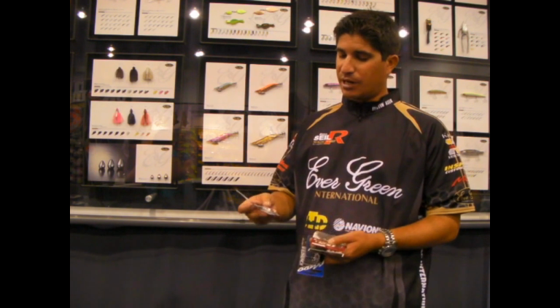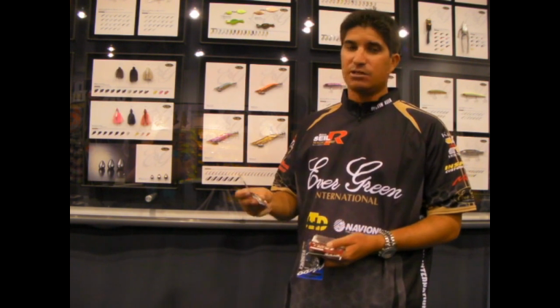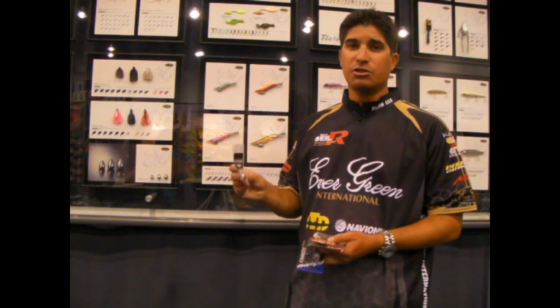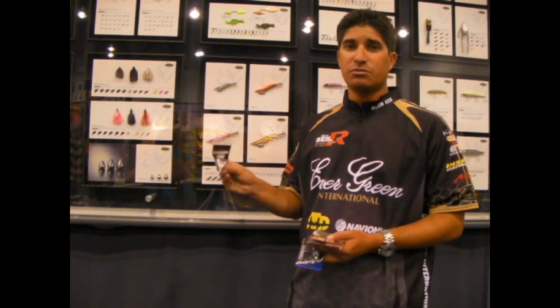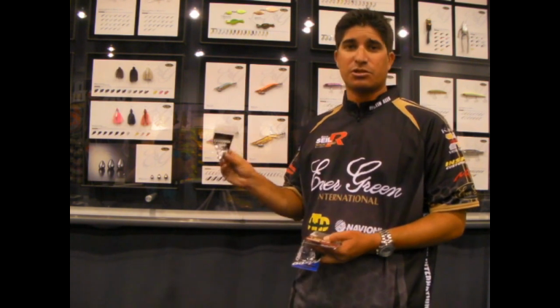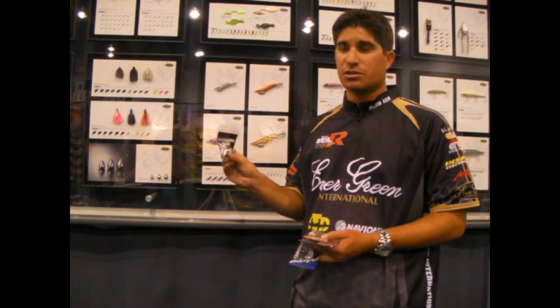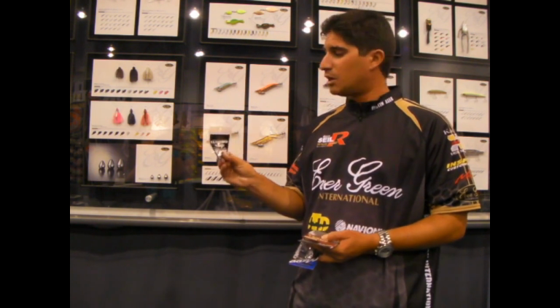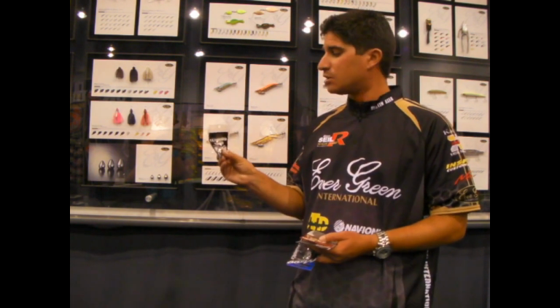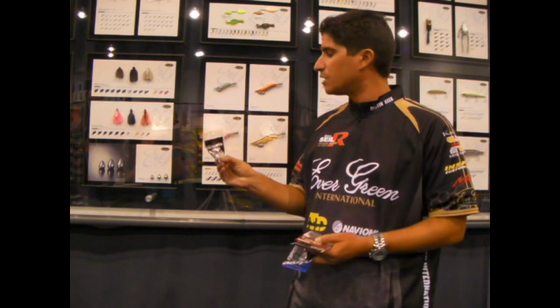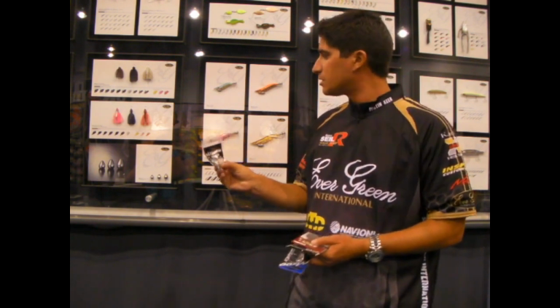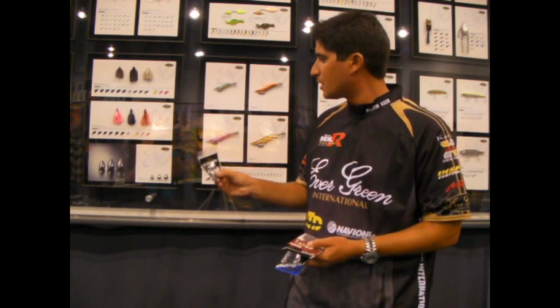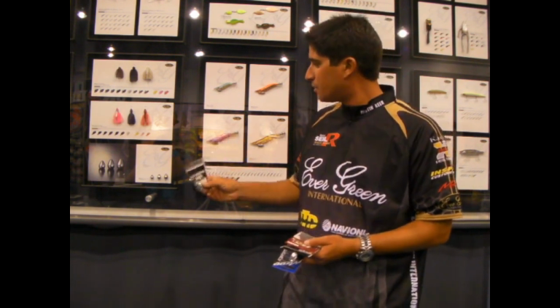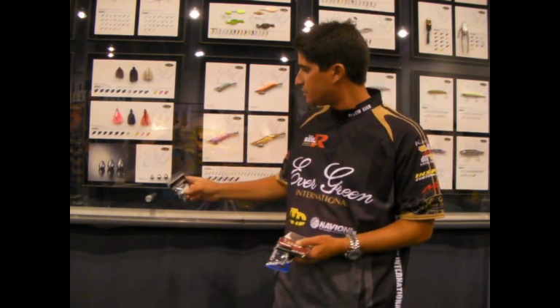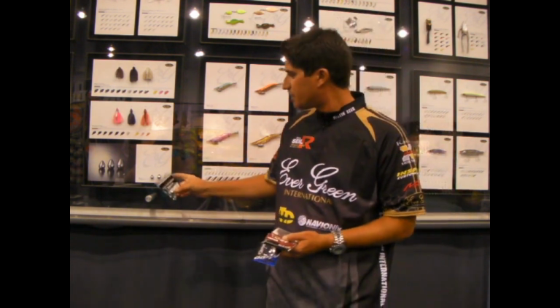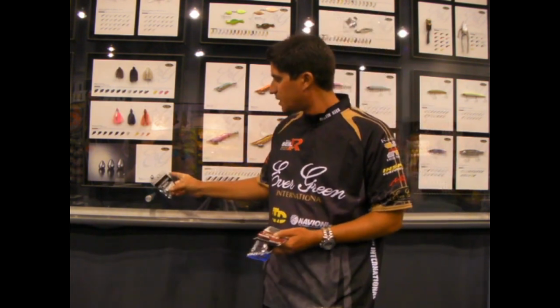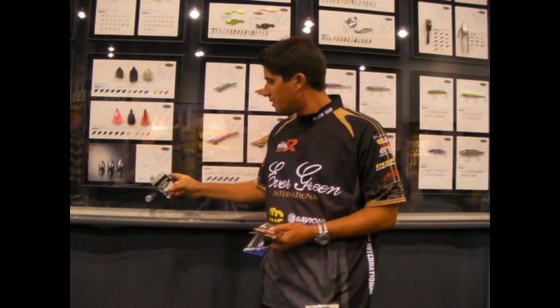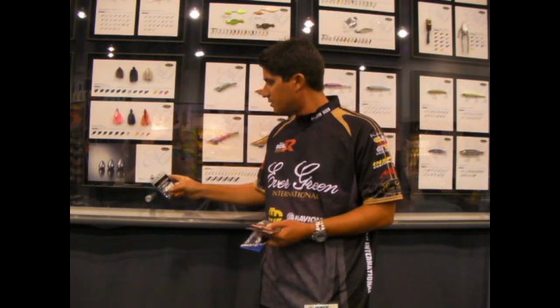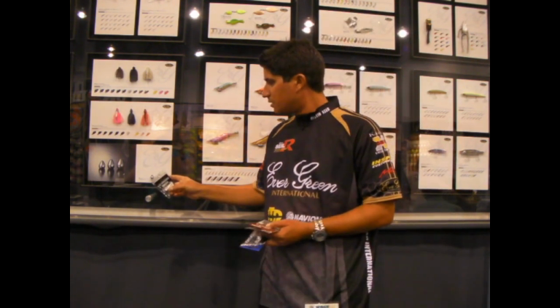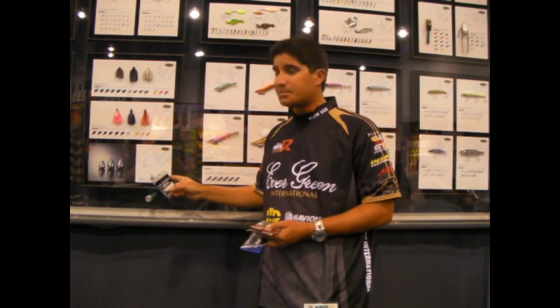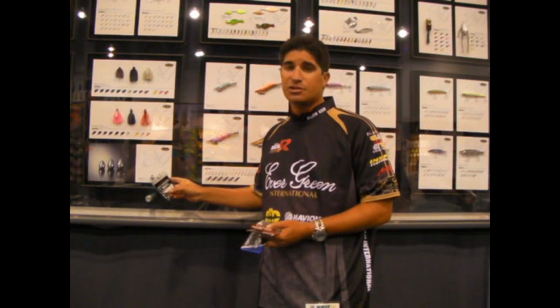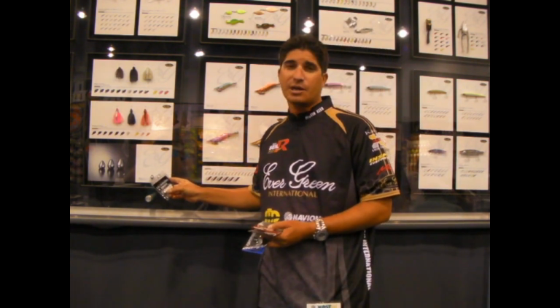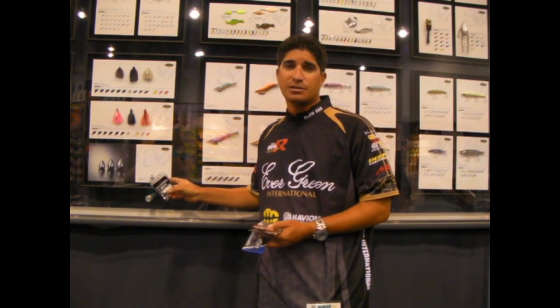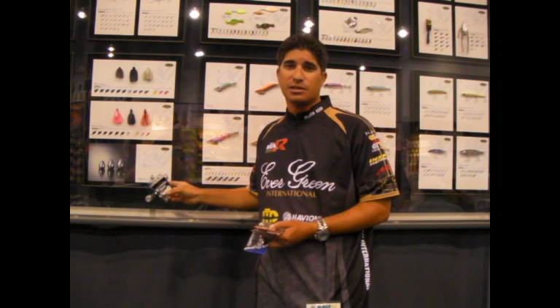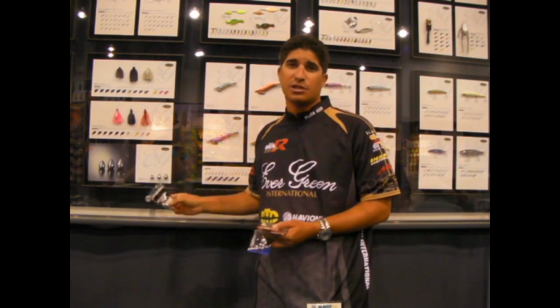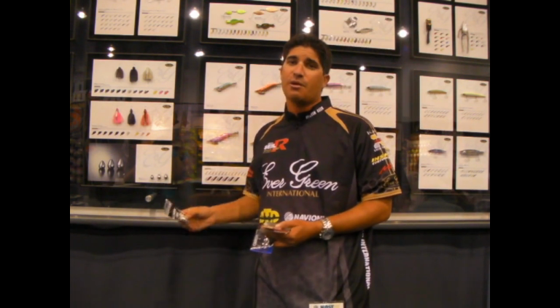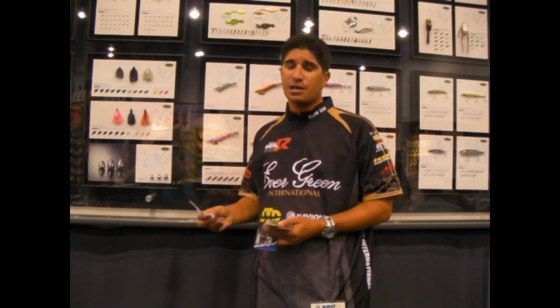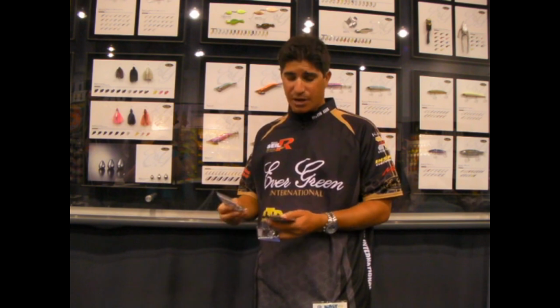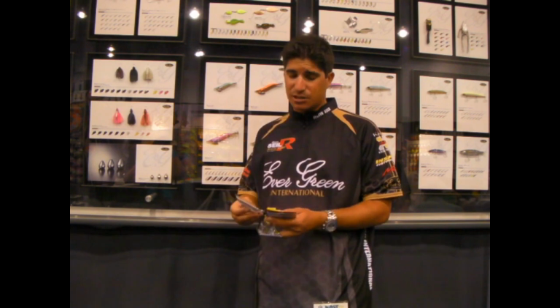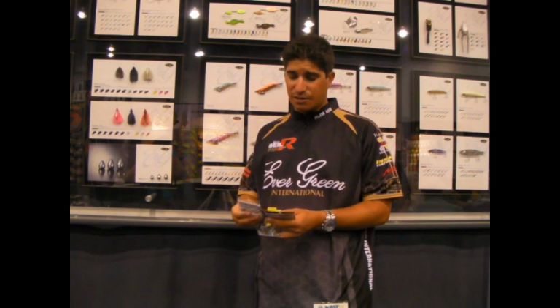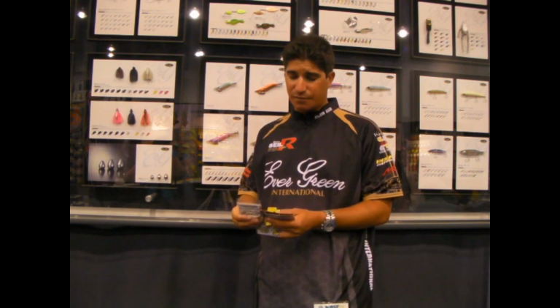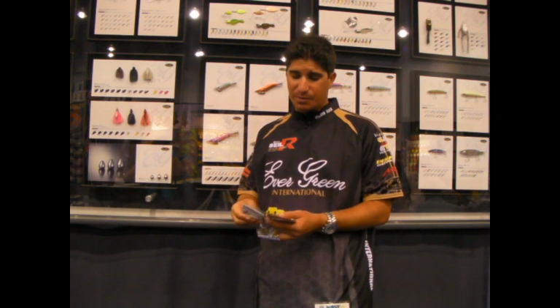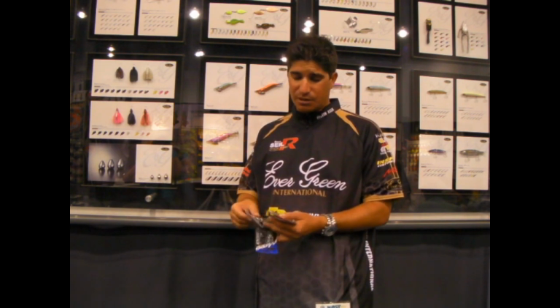We've got a Big Brittles tungsten sinker. You can see here — one to two ounce. It's a great sinker for flippin'.